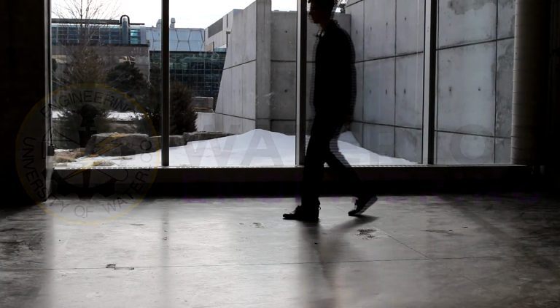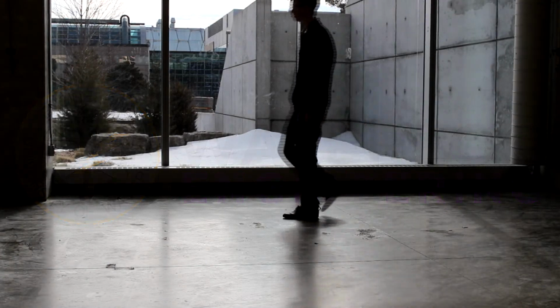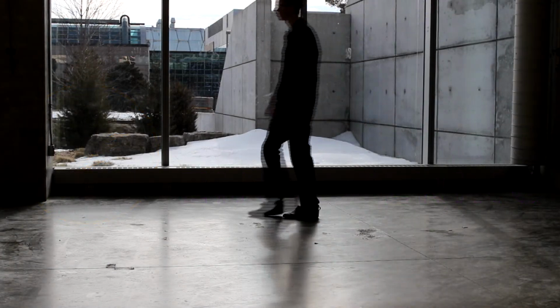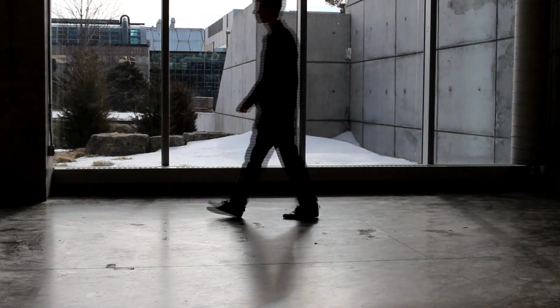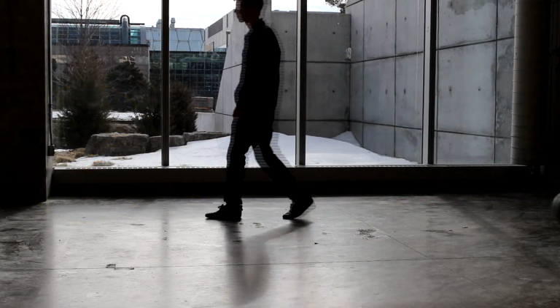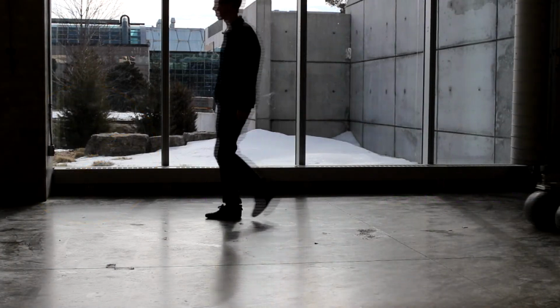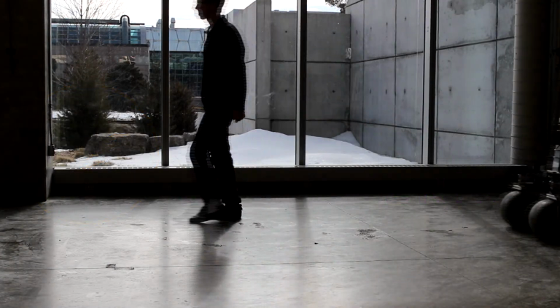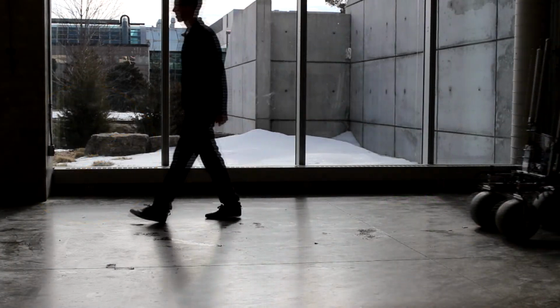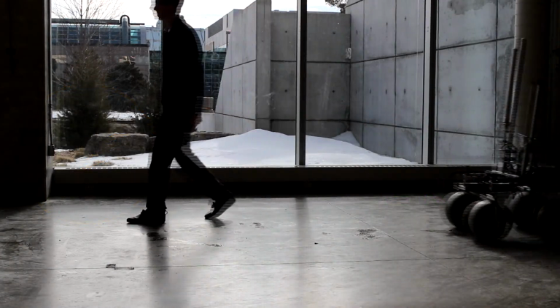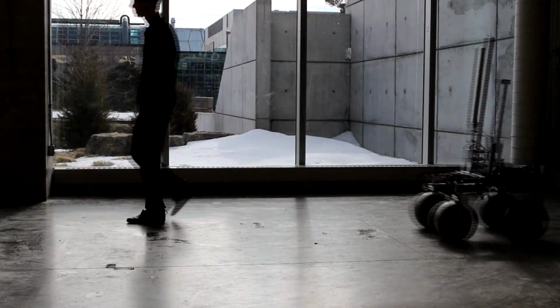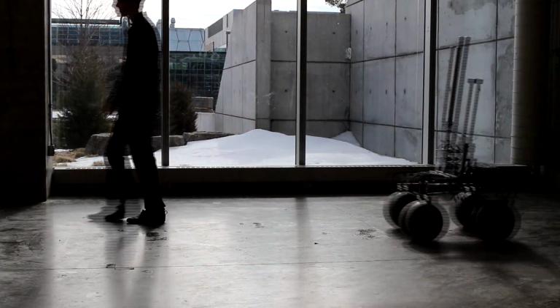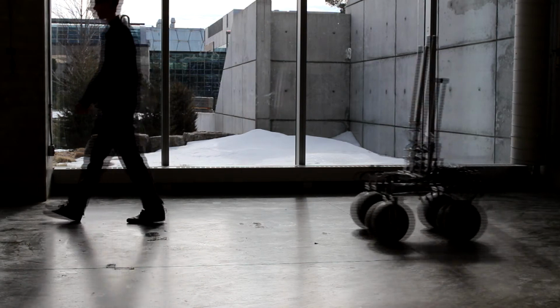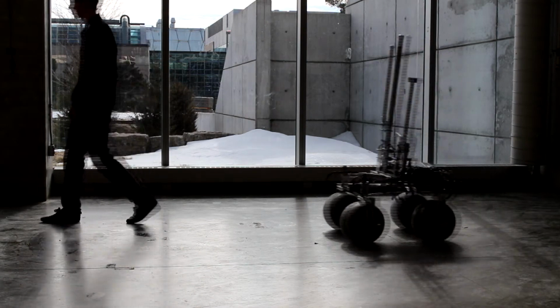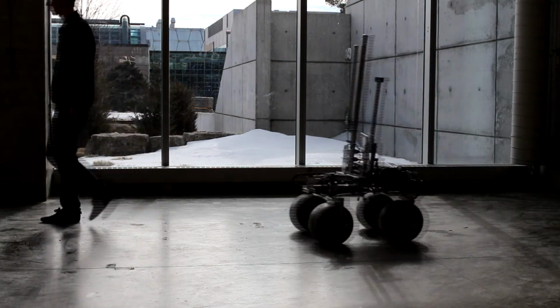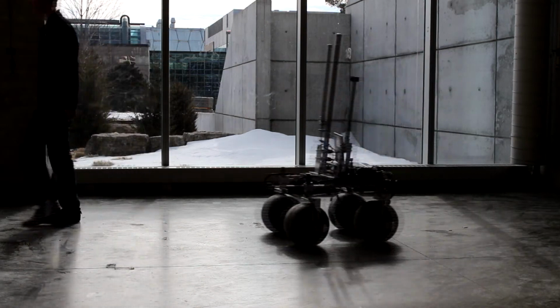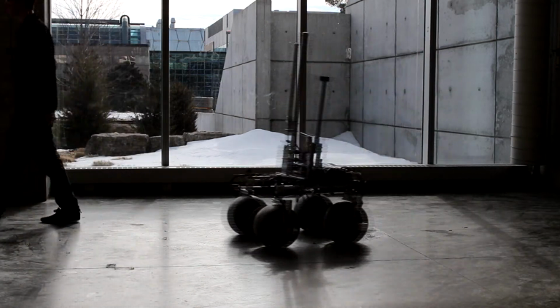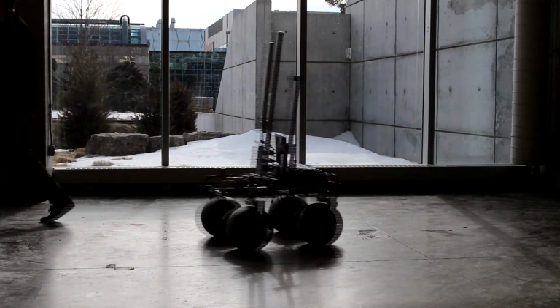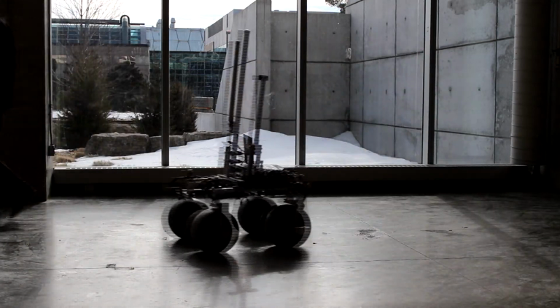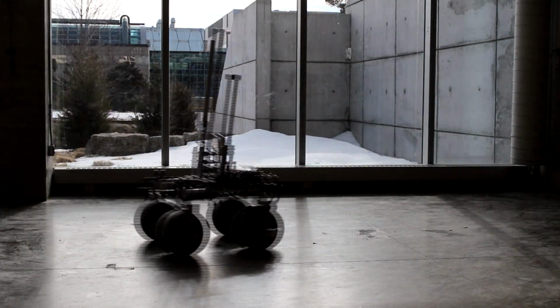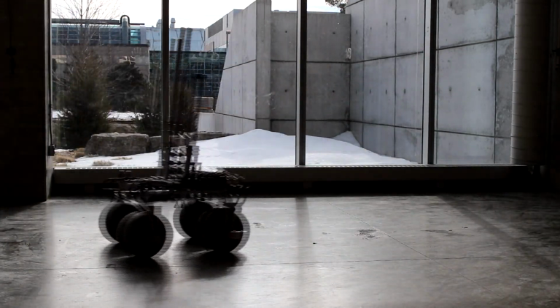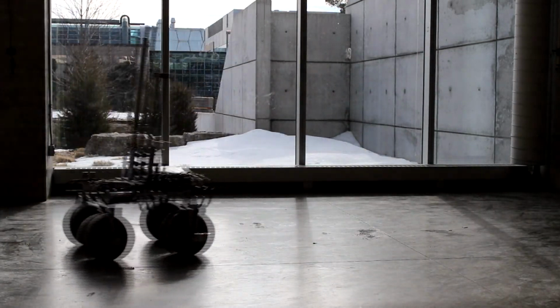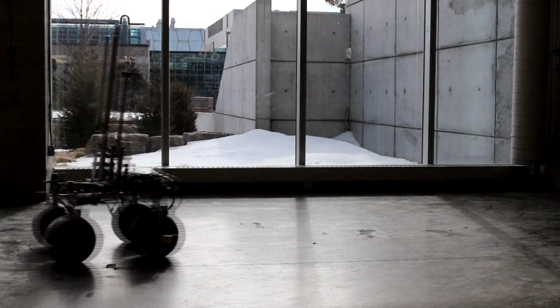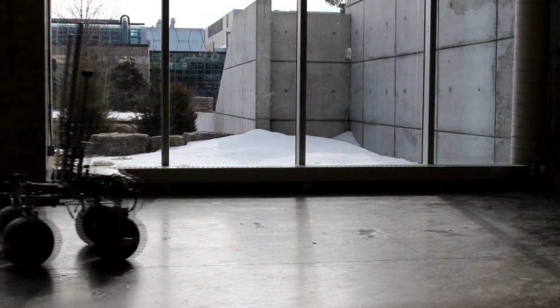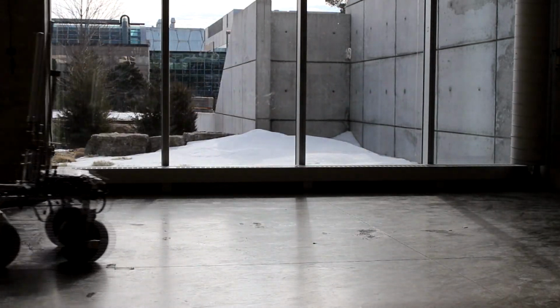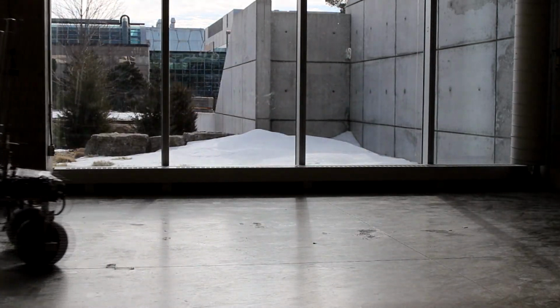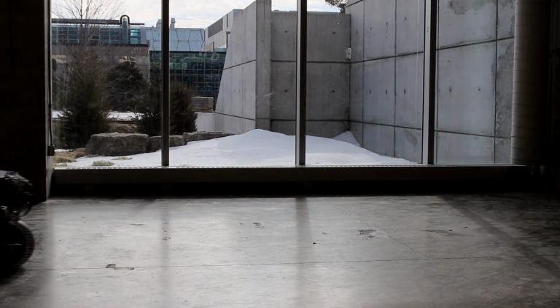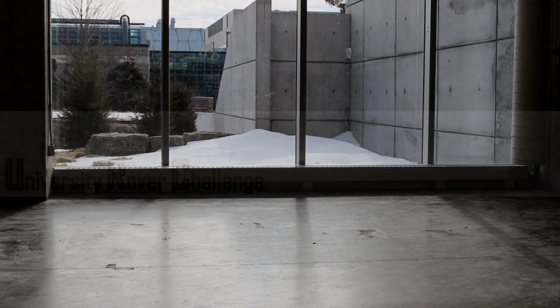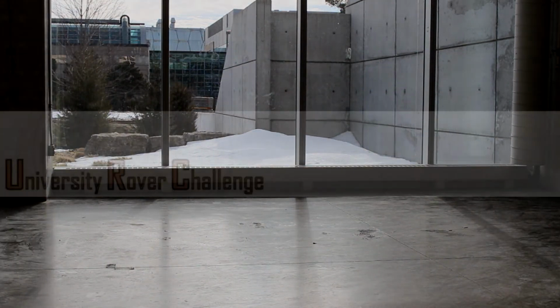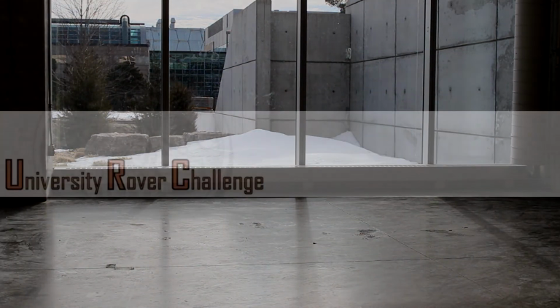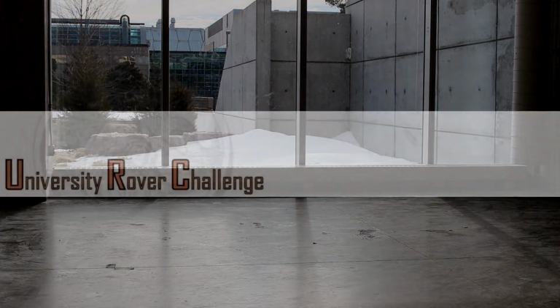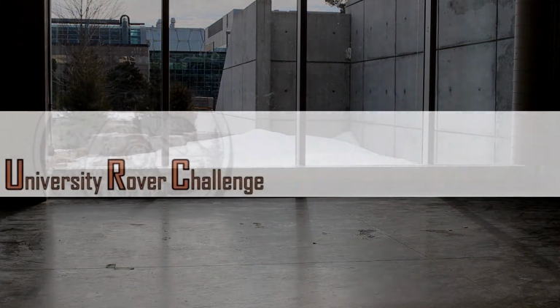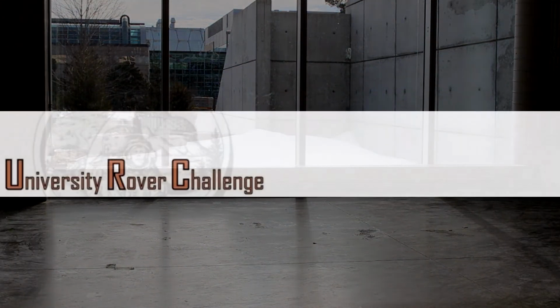We are the University of Waterloo Robotics team, and we hope to see you soon at the University Rover Challenge.